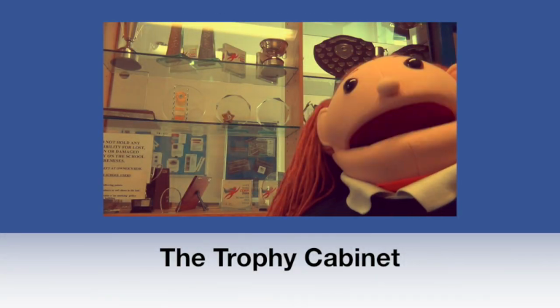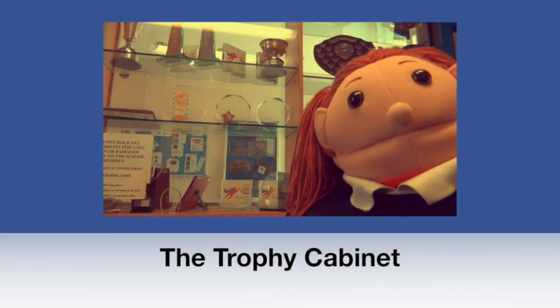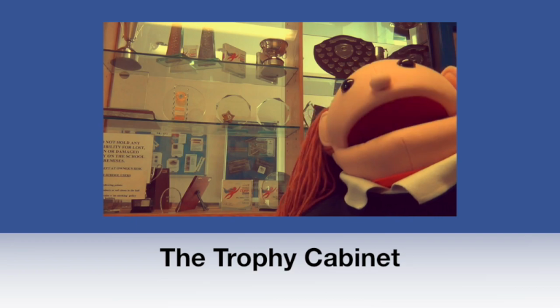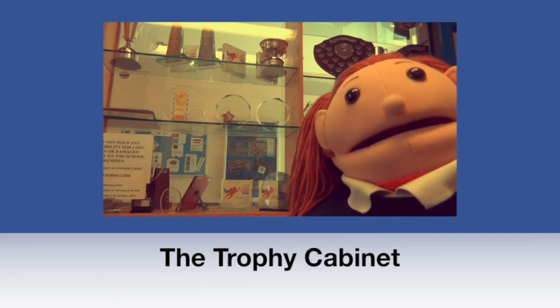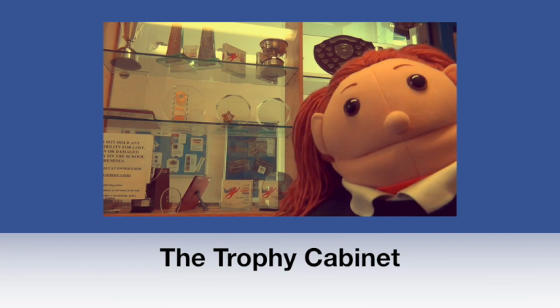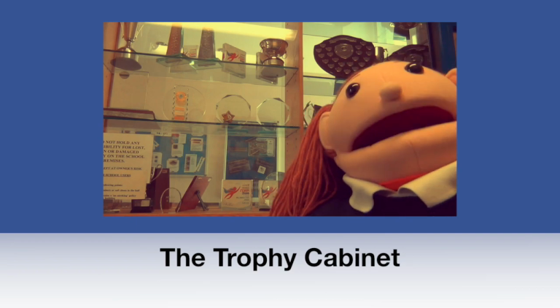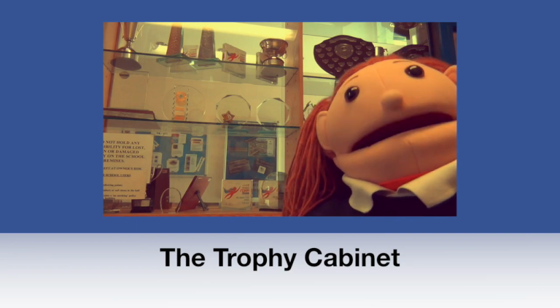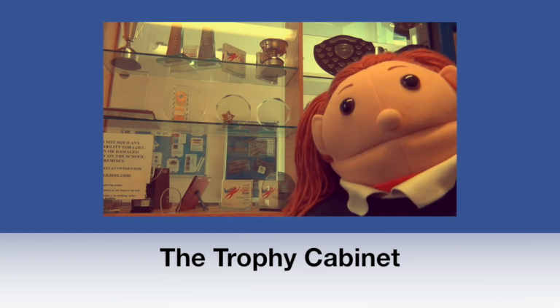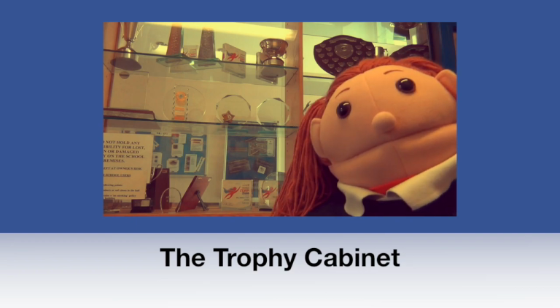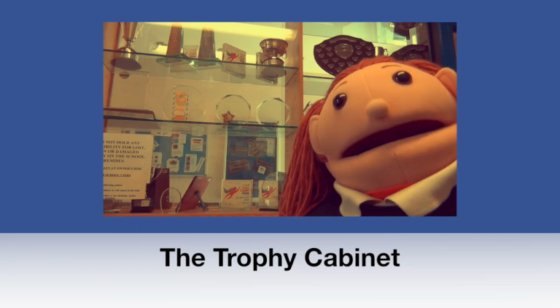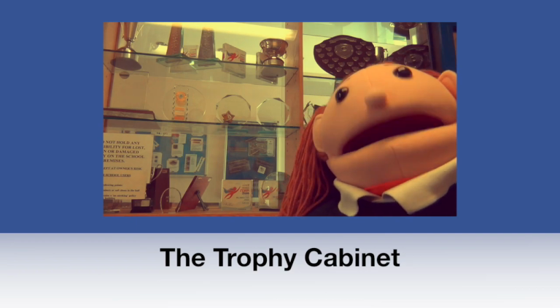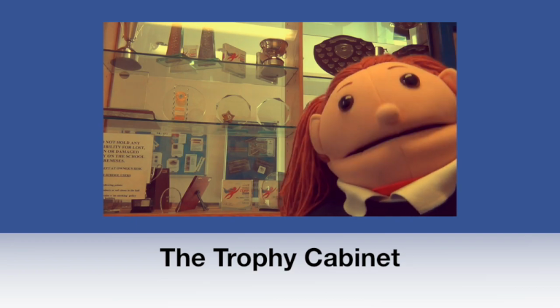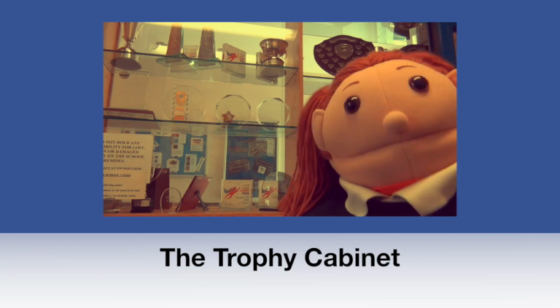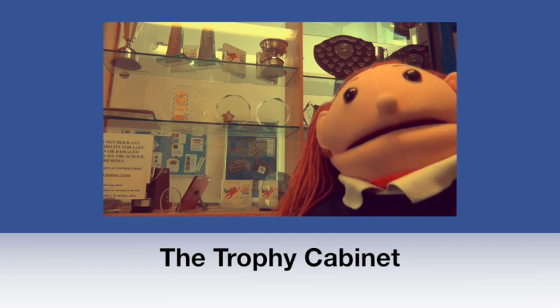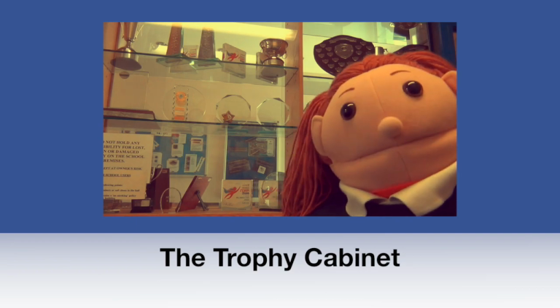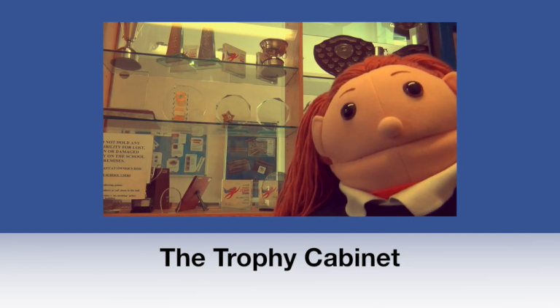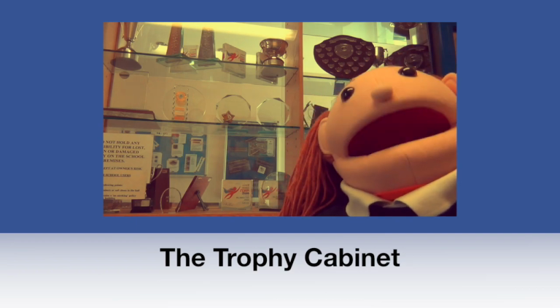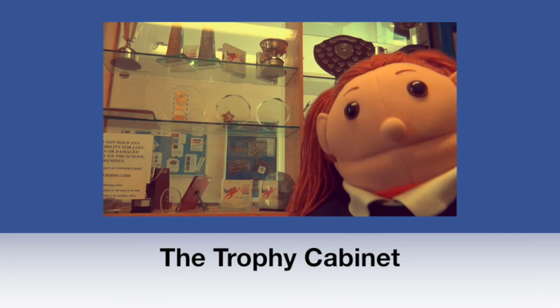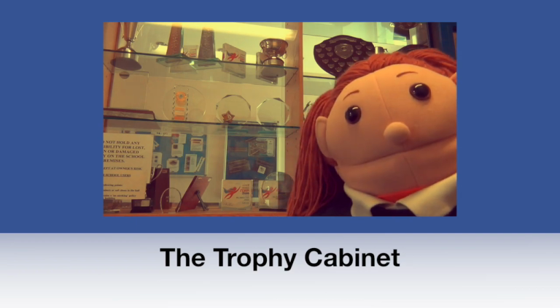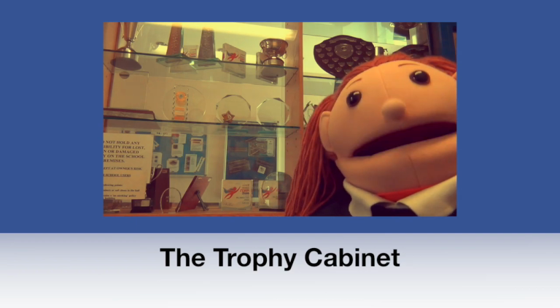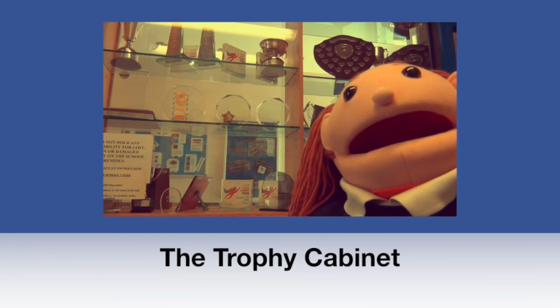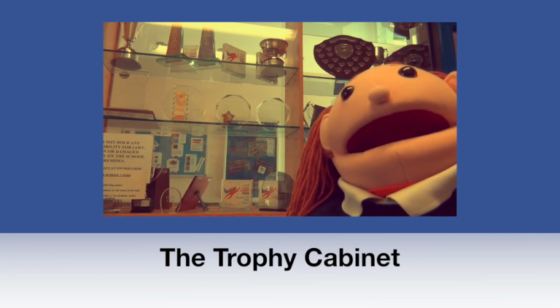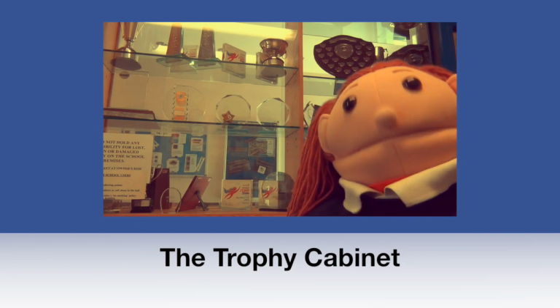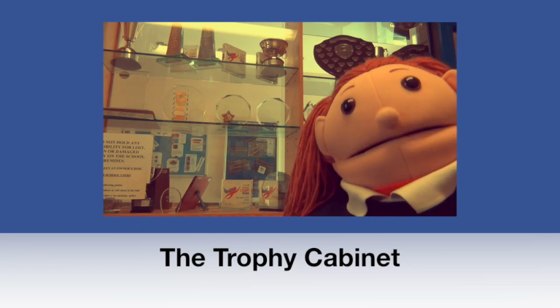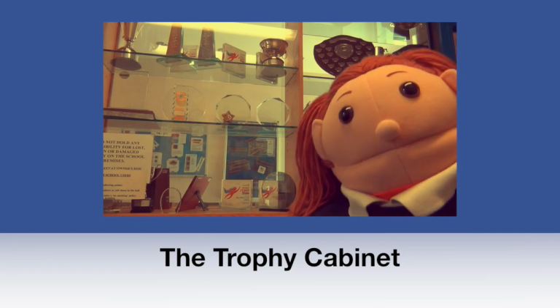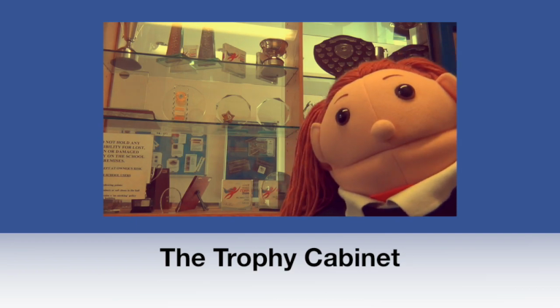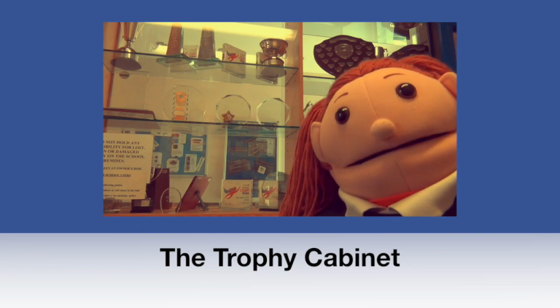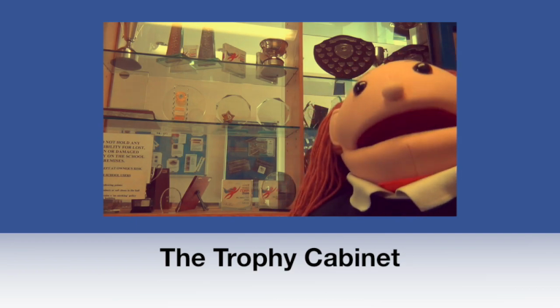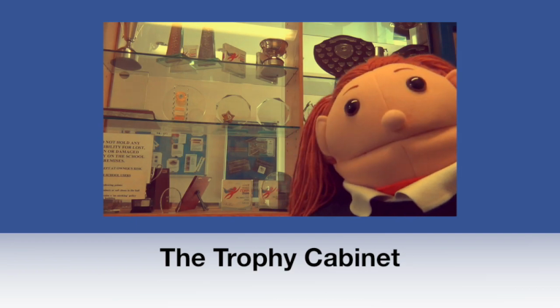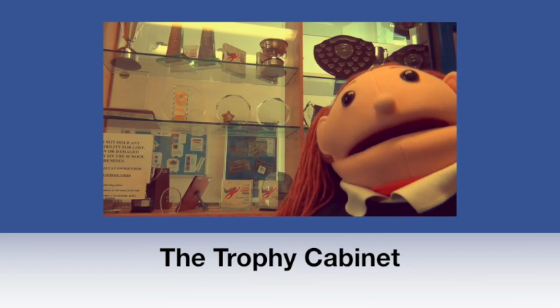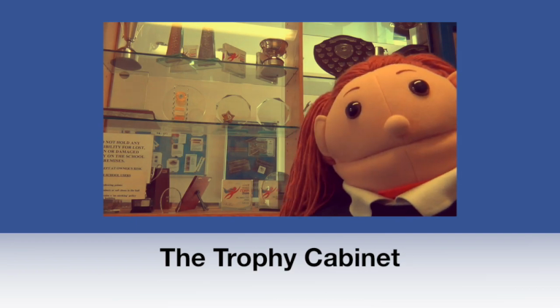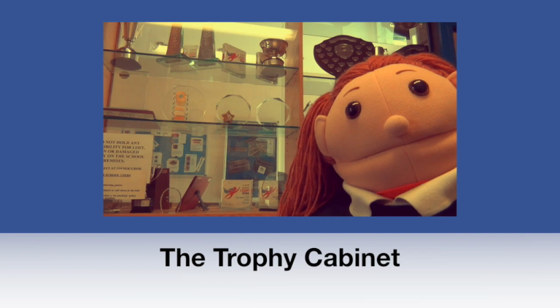This is our trophy cabinet. In here we have trophies for our houses, sports, drama and lots more.